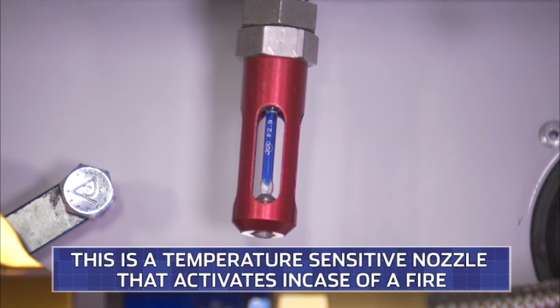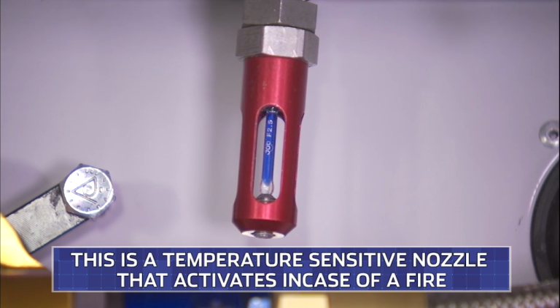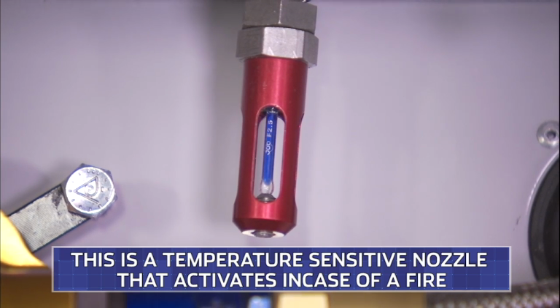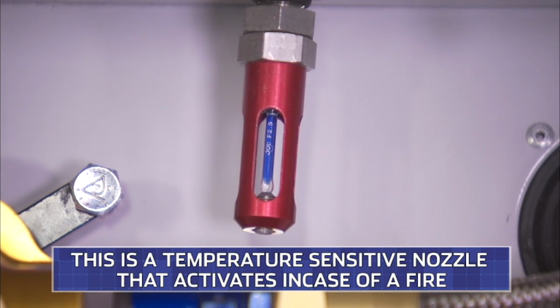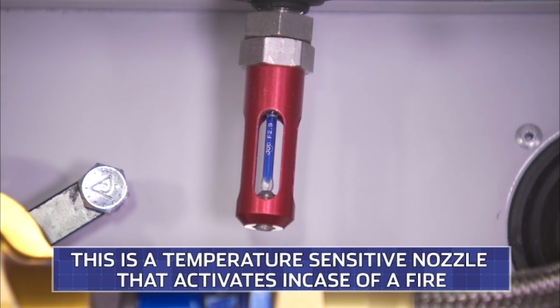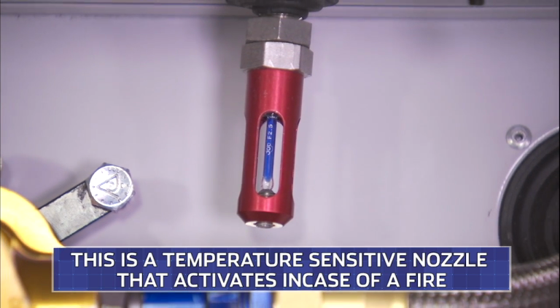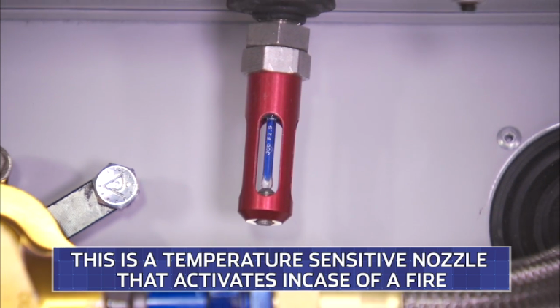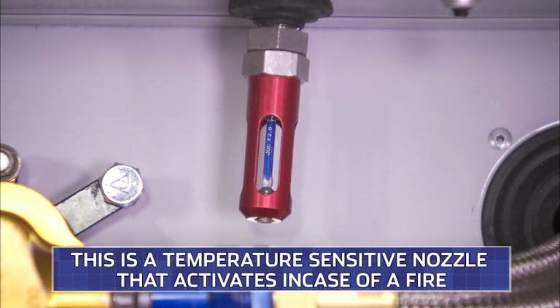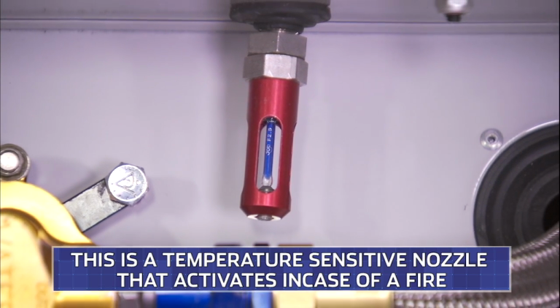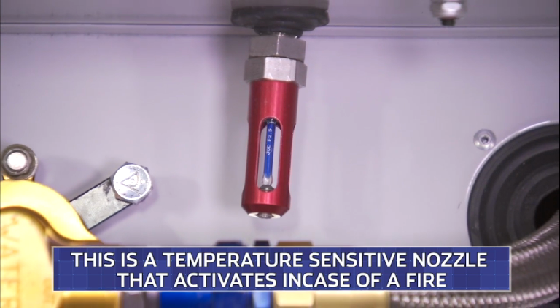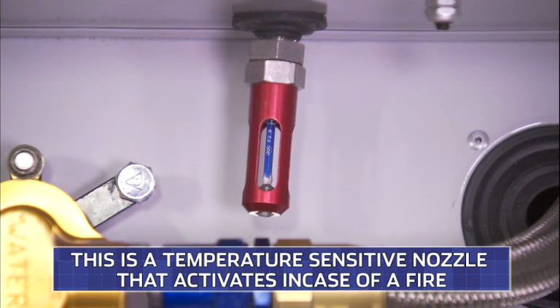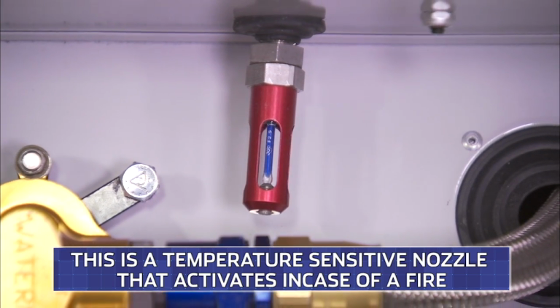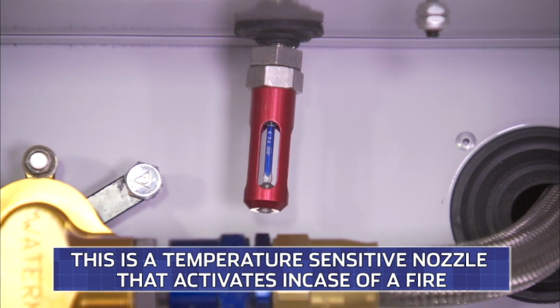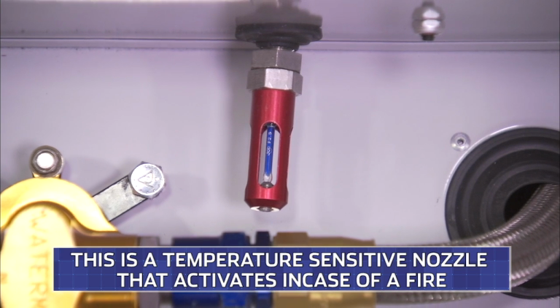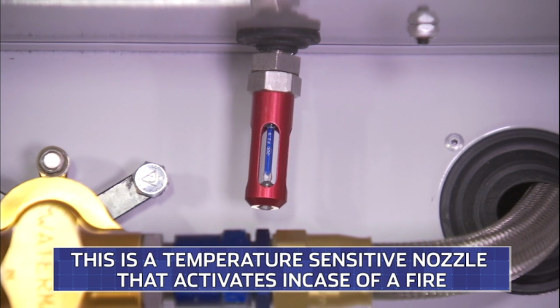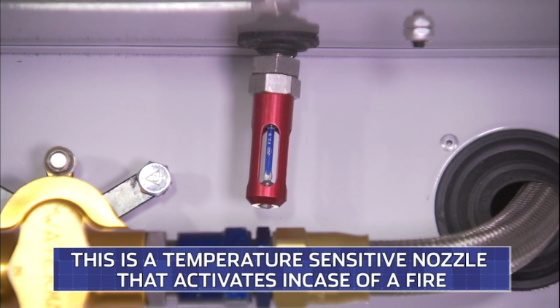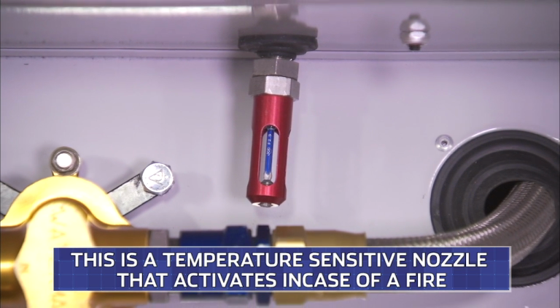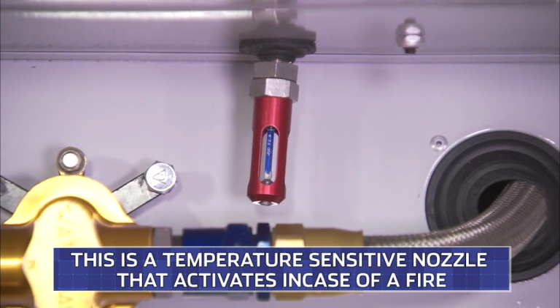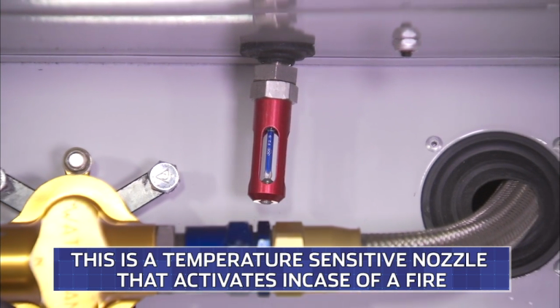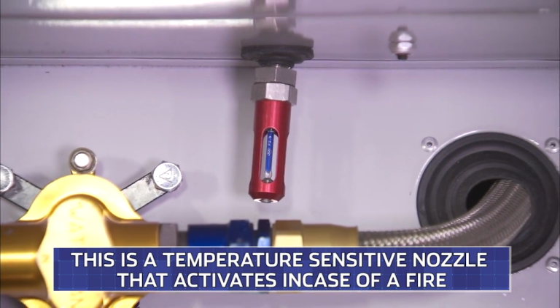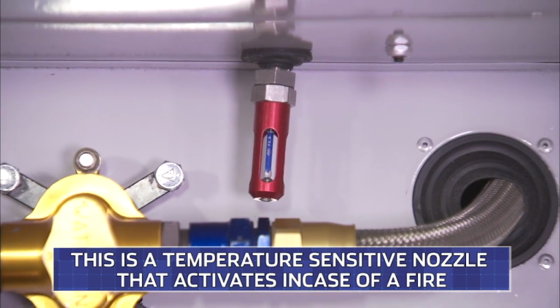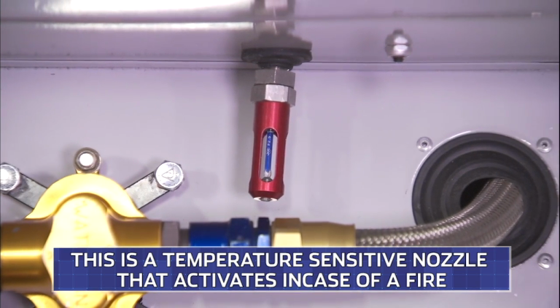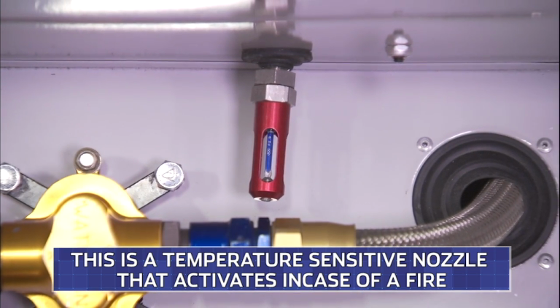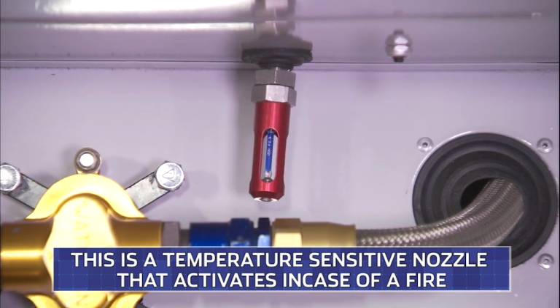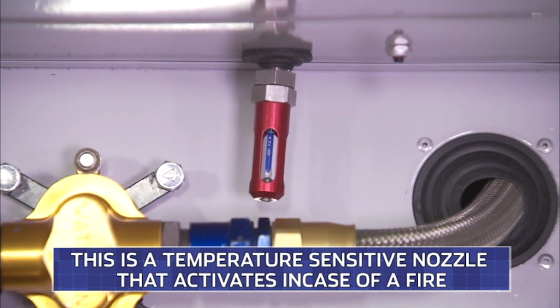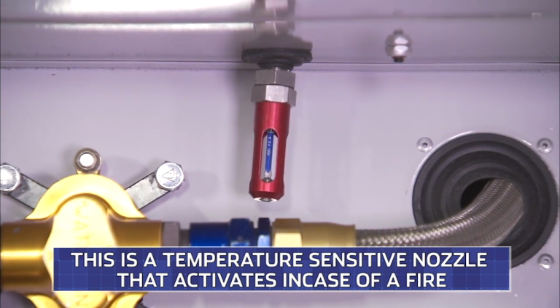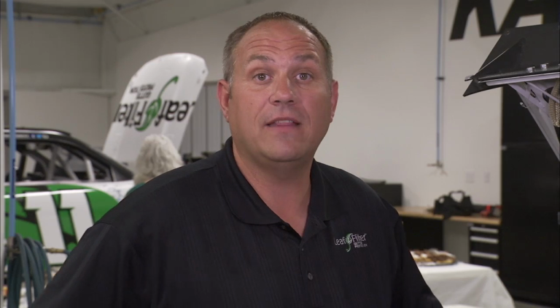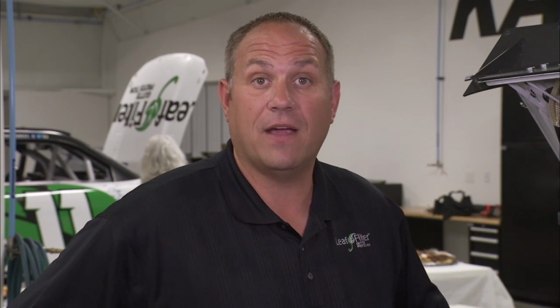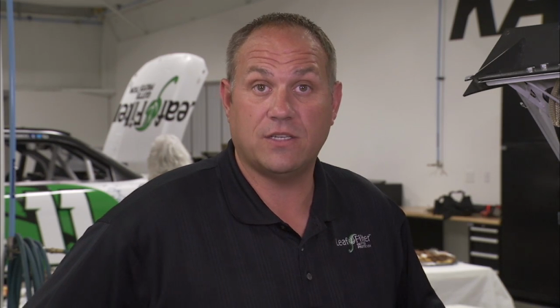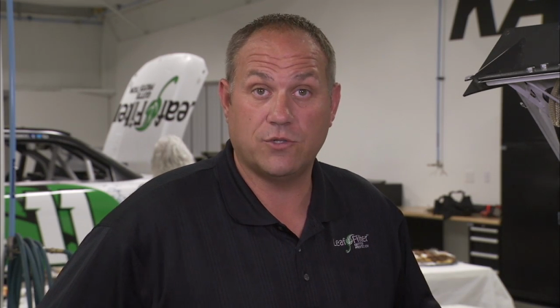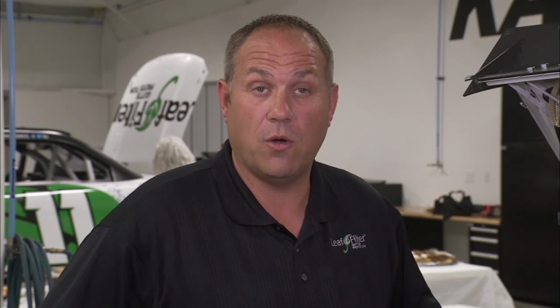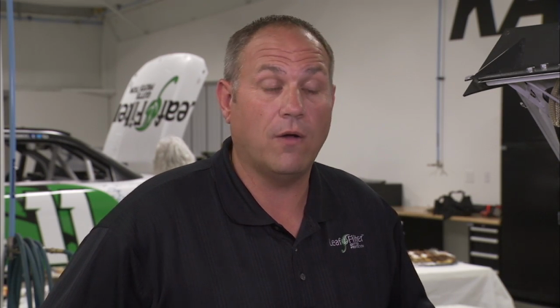Right here is where the fire extinguisher comes out inside the race car, and that is the temperature sensor that makes the fire extinguisher go off.